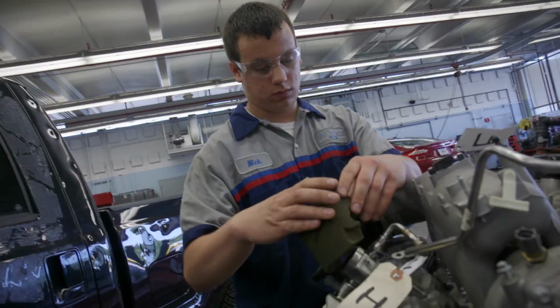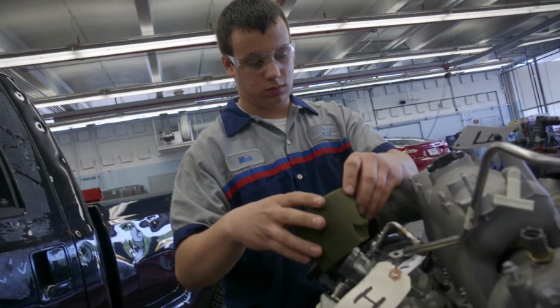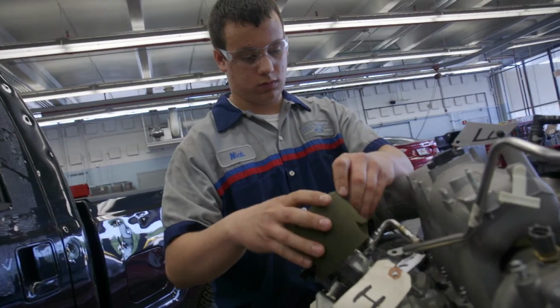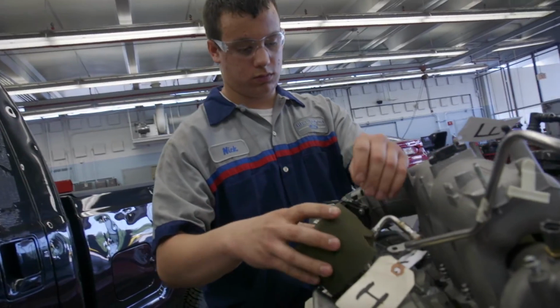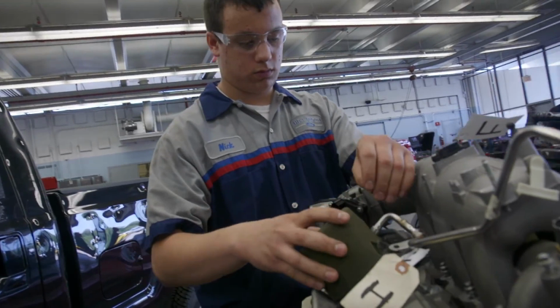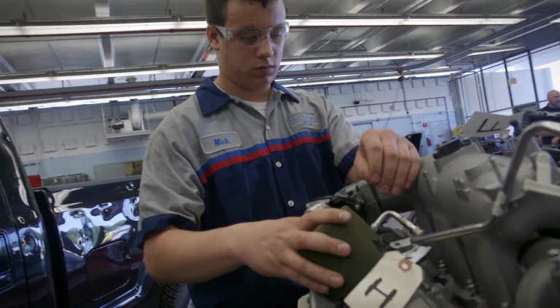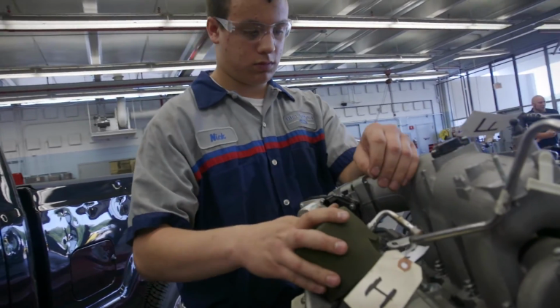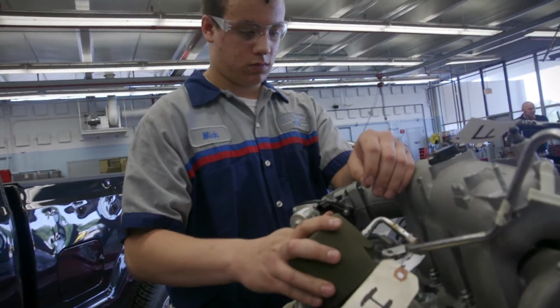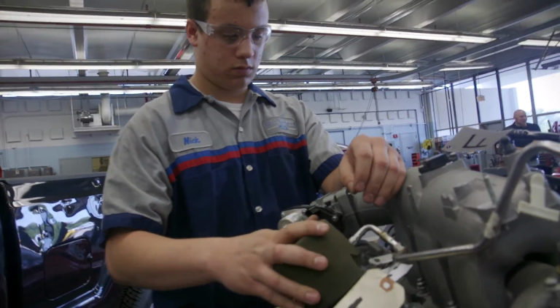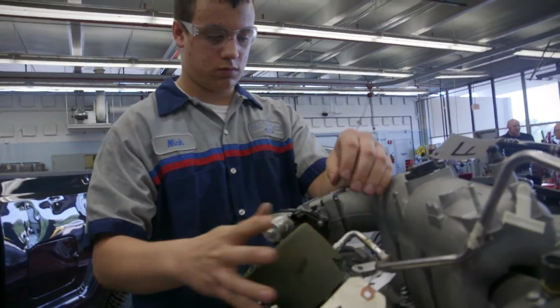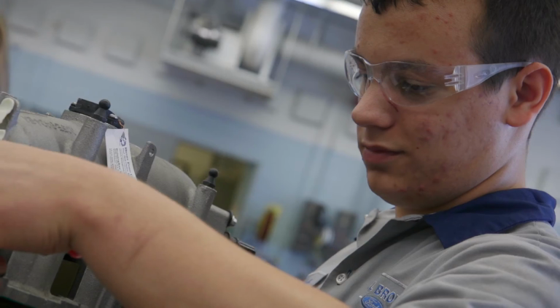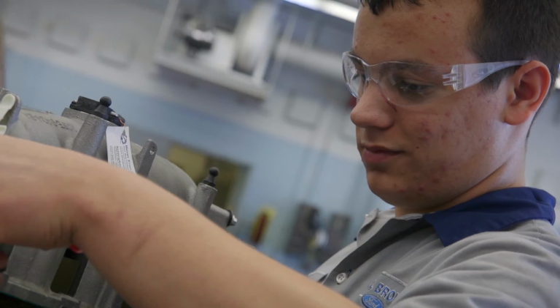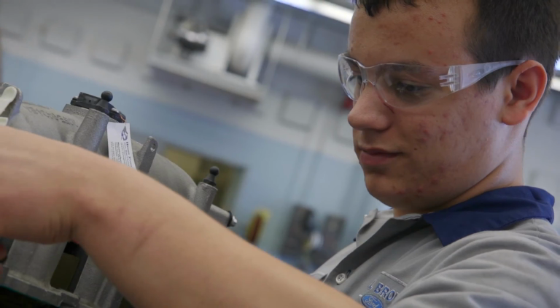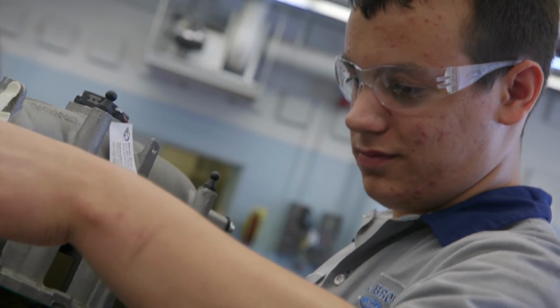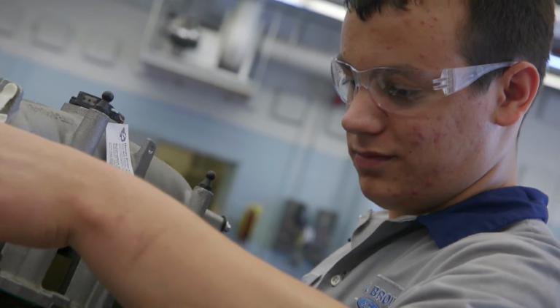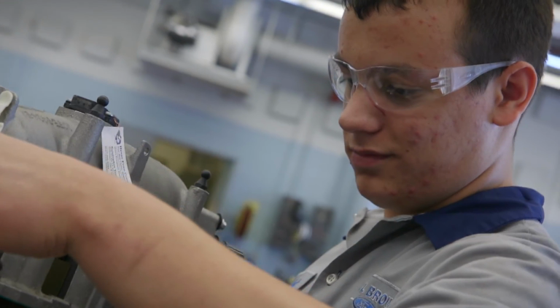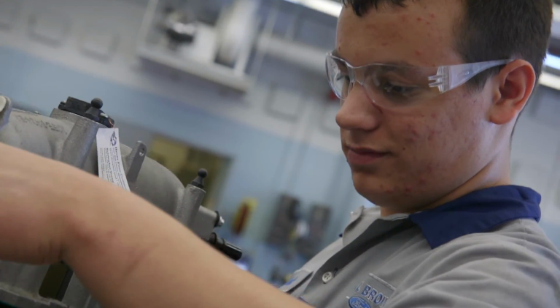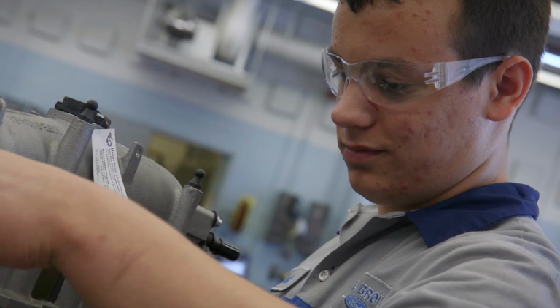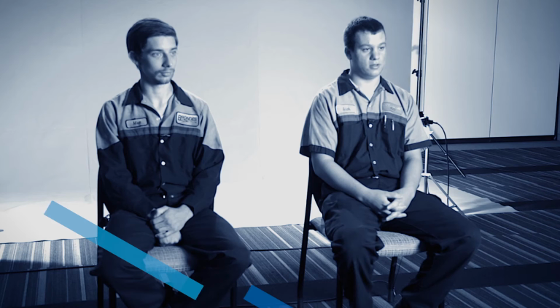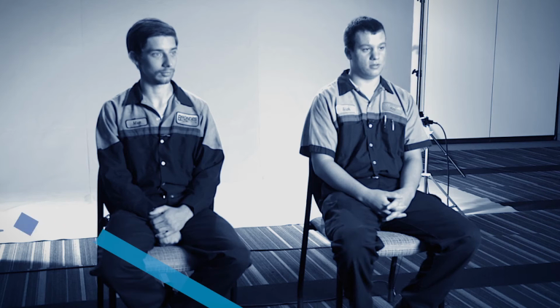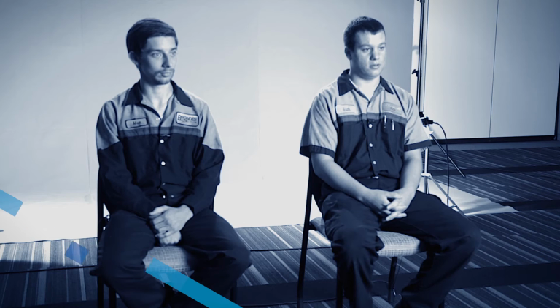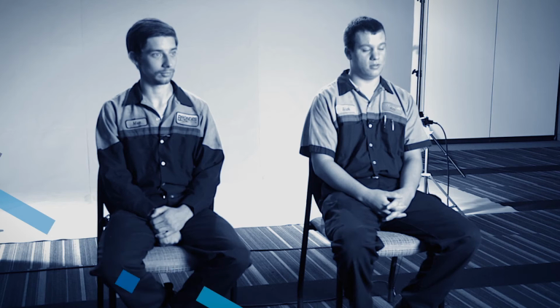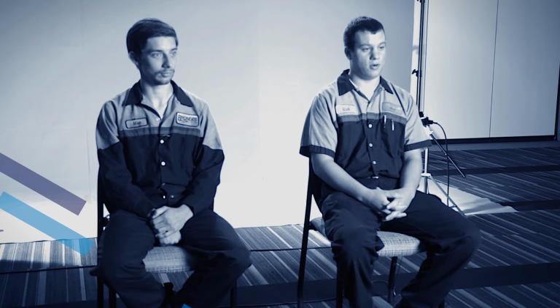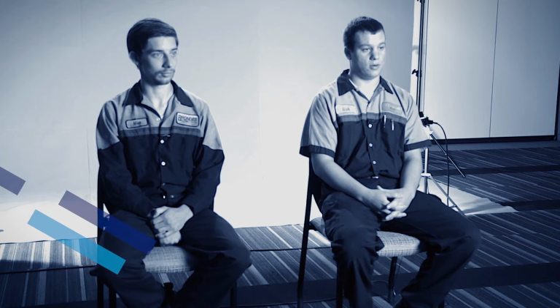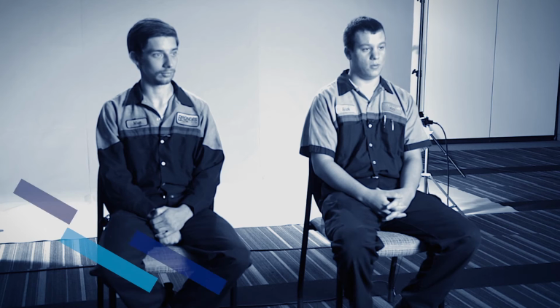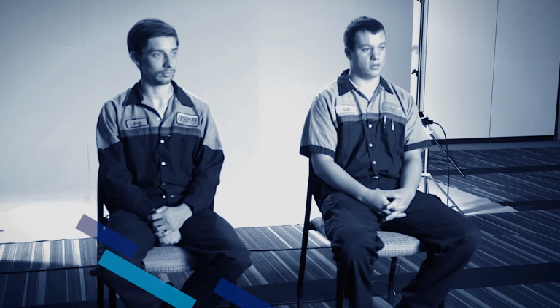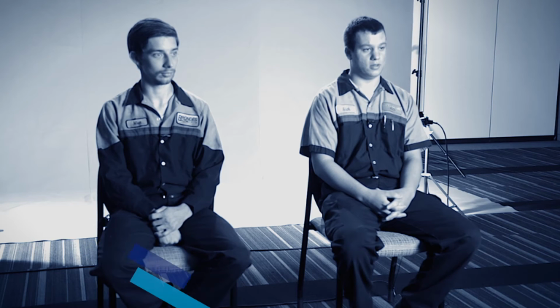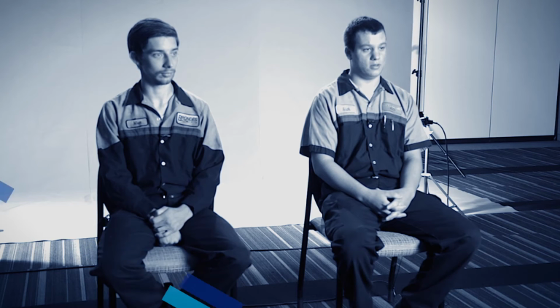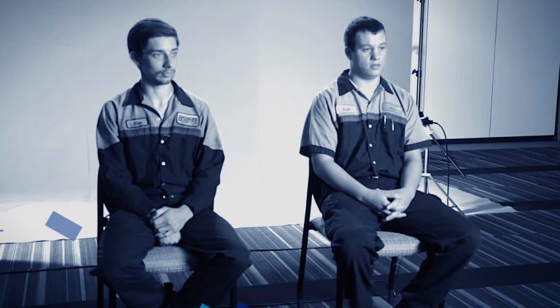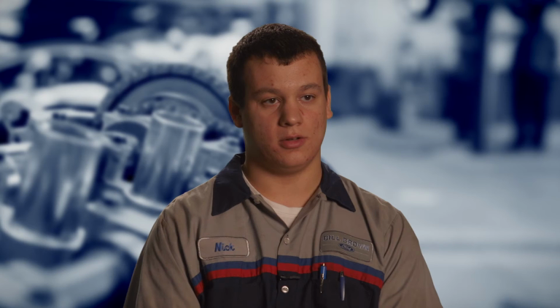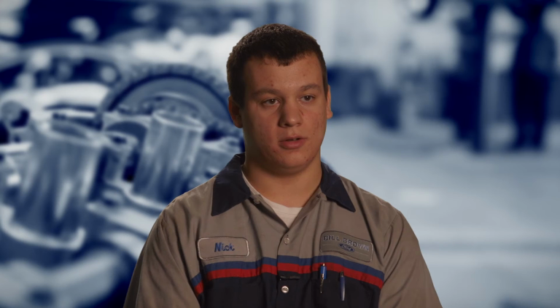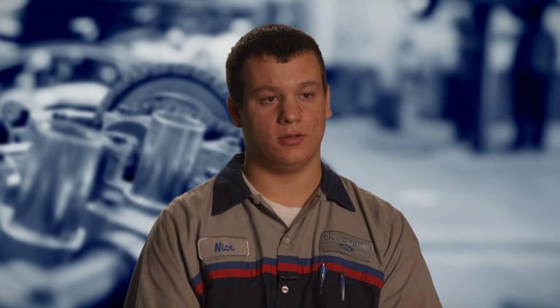It's a great feeling knowing that anything that comes through the dealership door, you're certified to fix — you know how it works and you can do it.